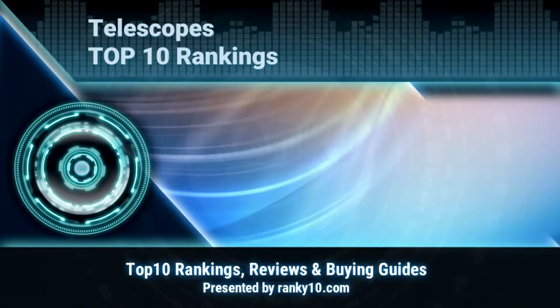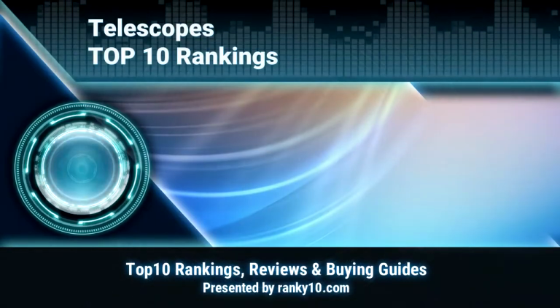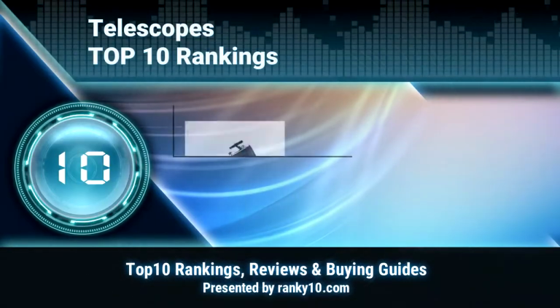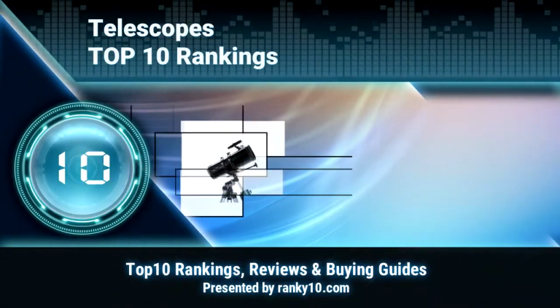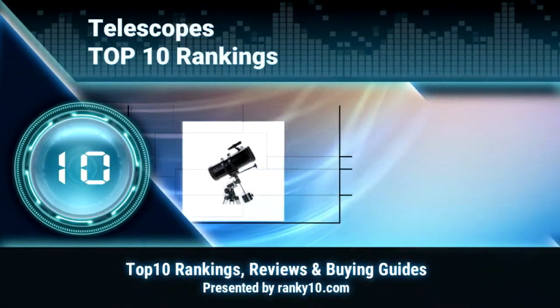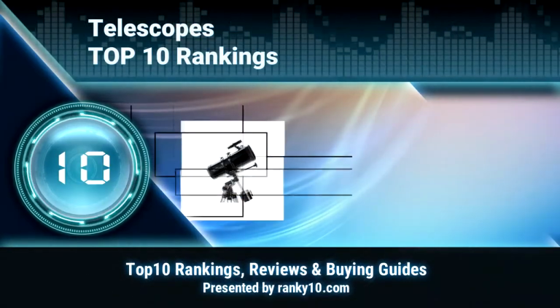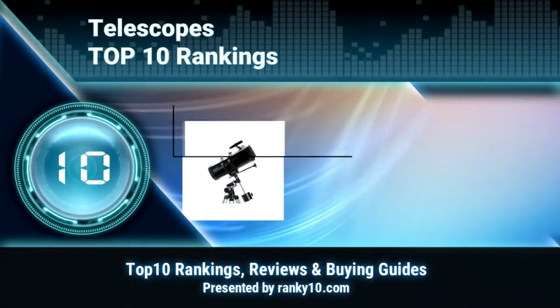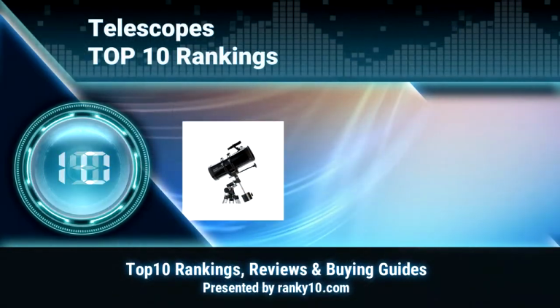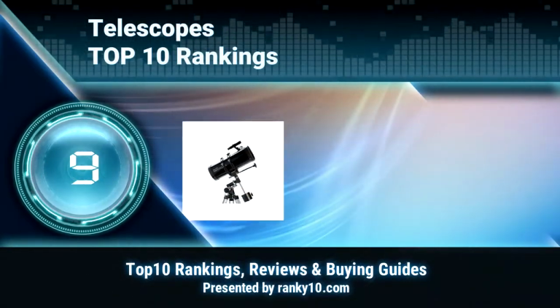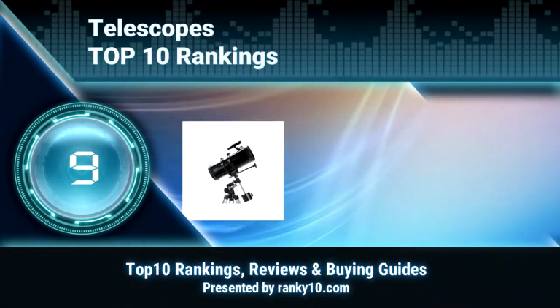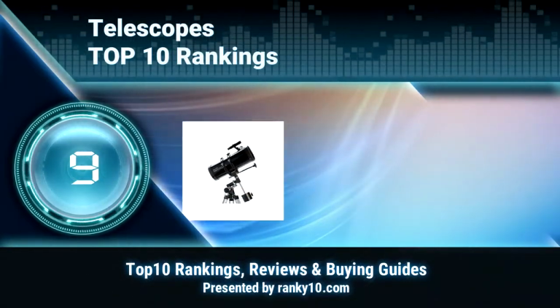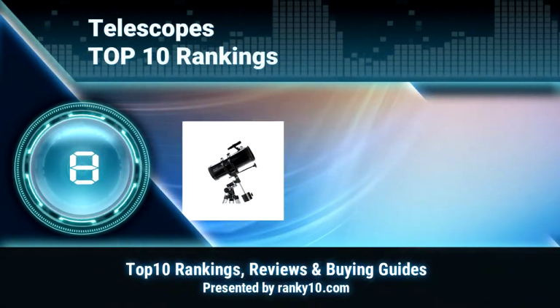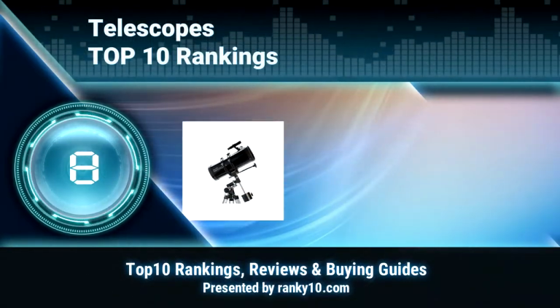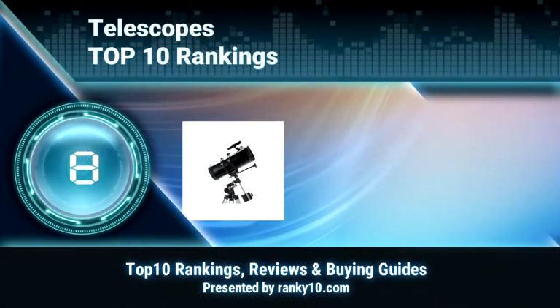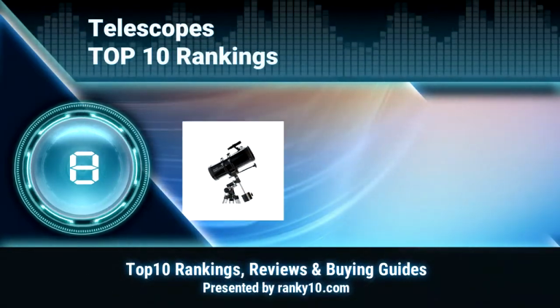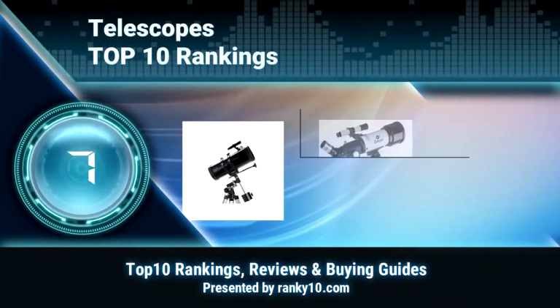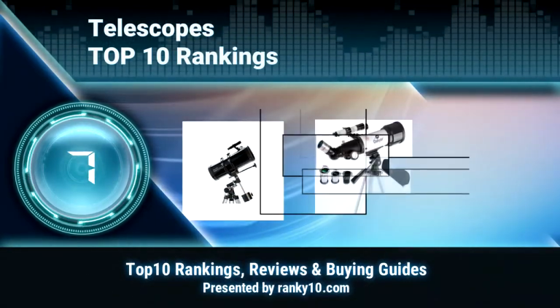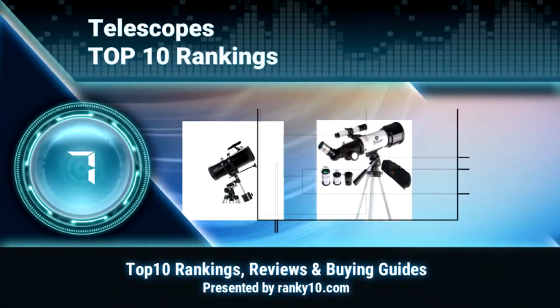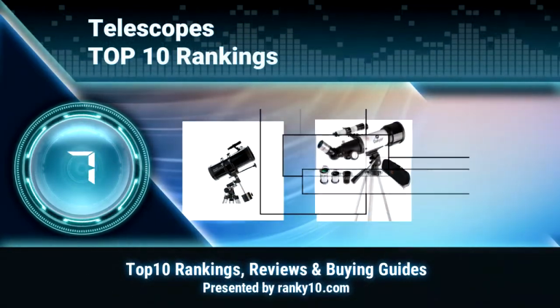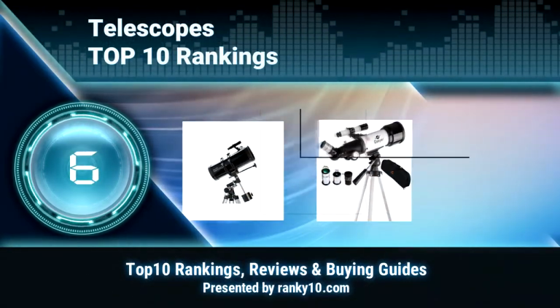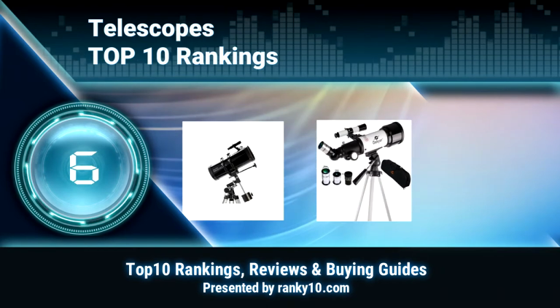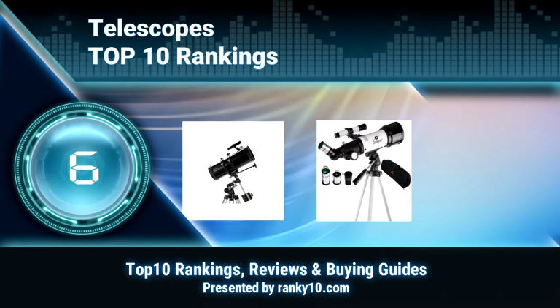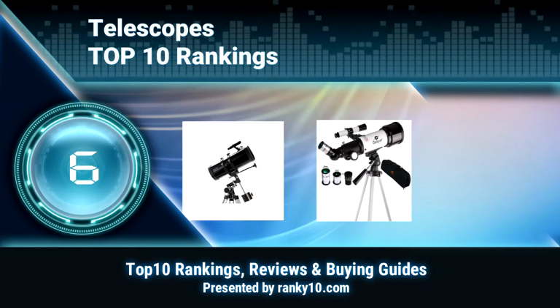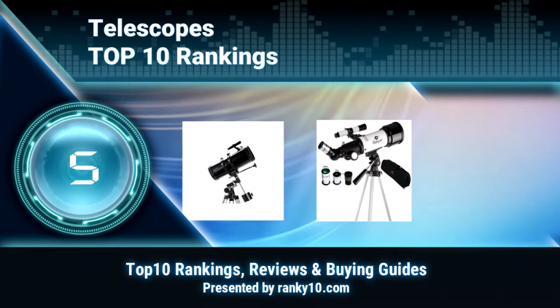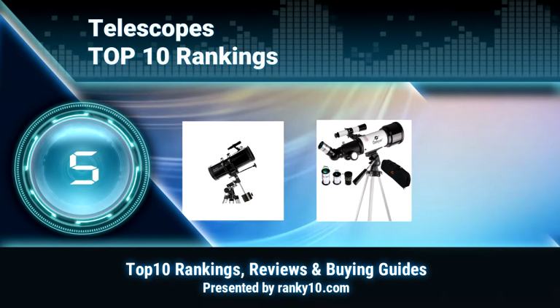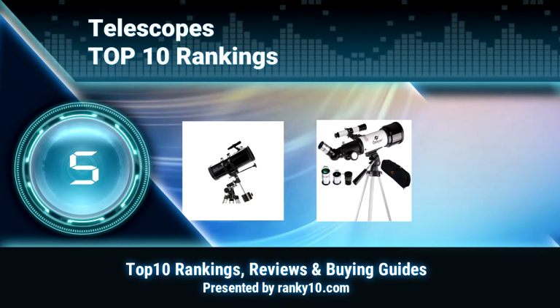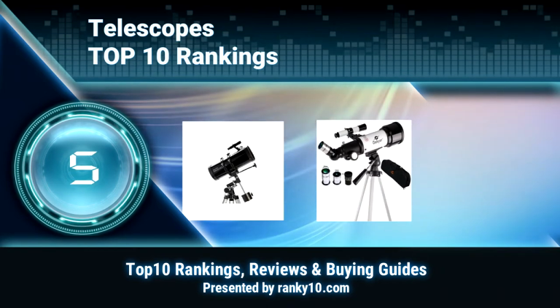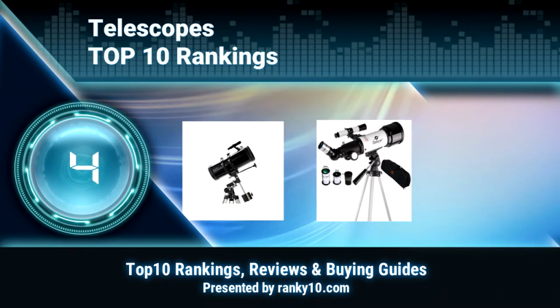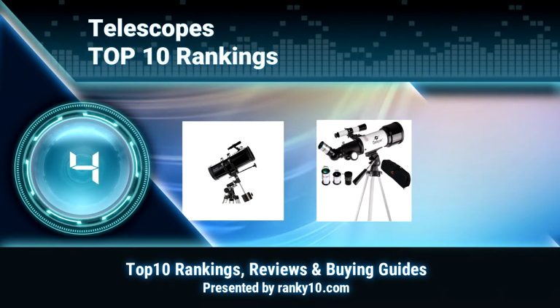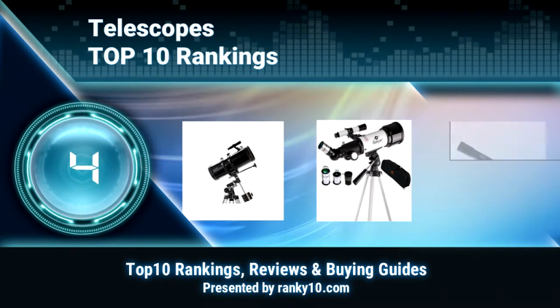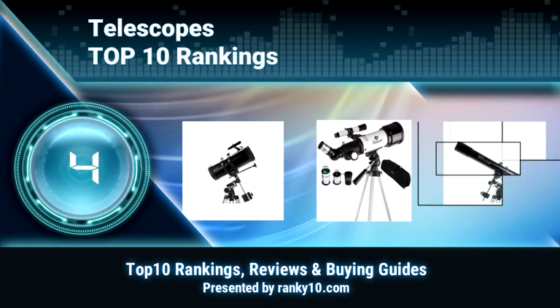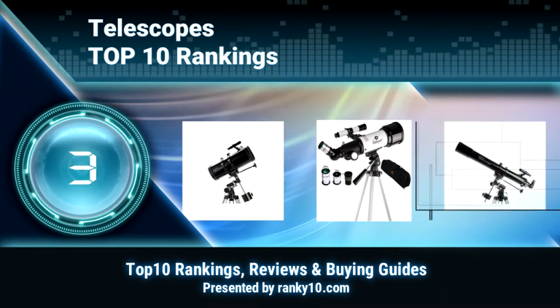Welcome to Rank U10 Video Rankings. We announce the Top 10 Rankings of Telescopes. Let's get started.